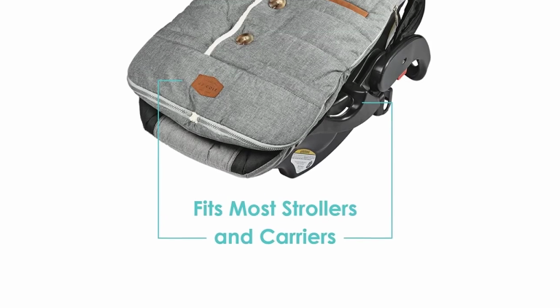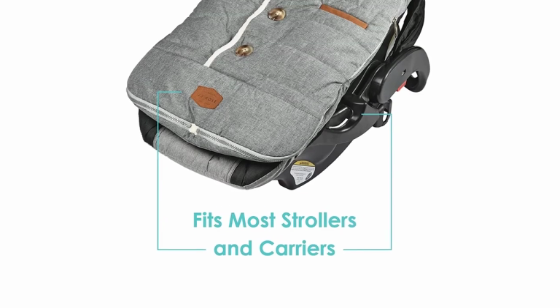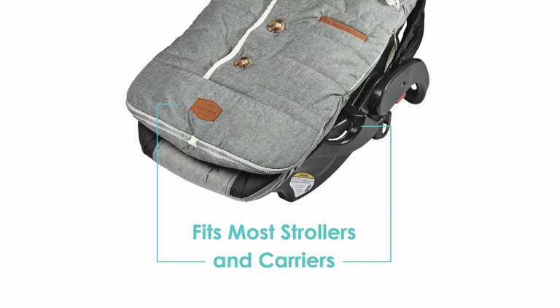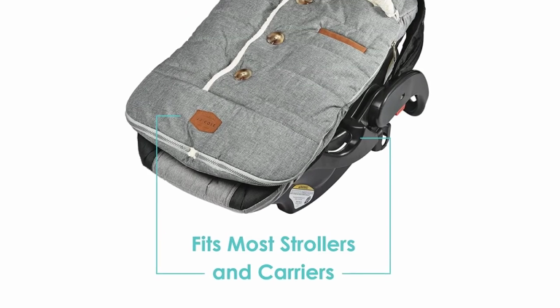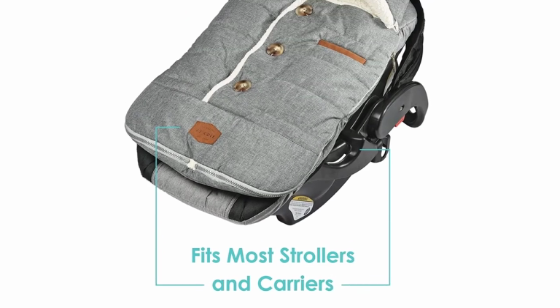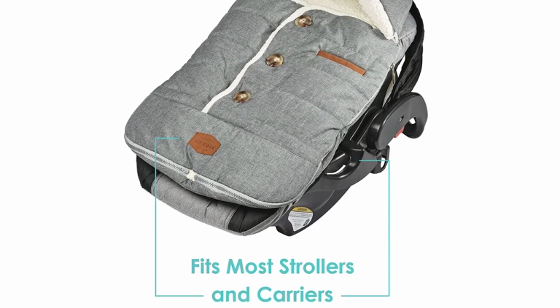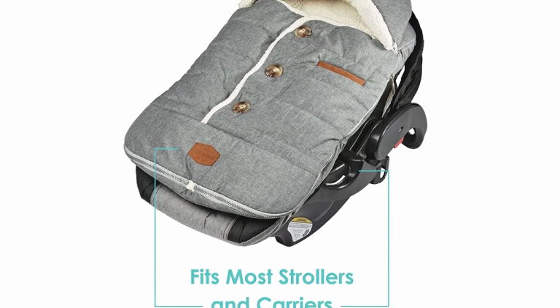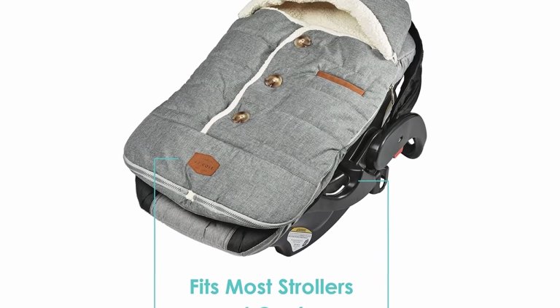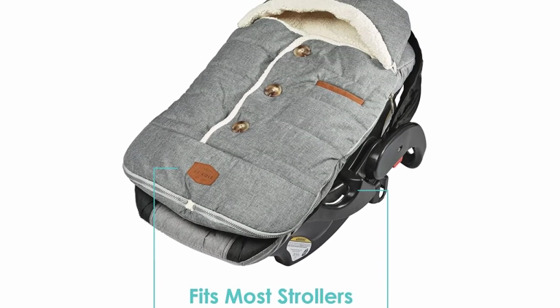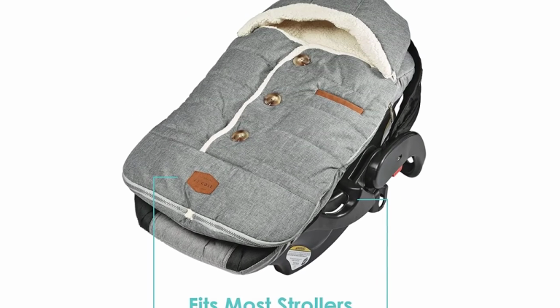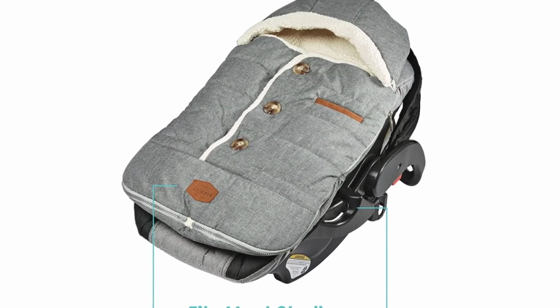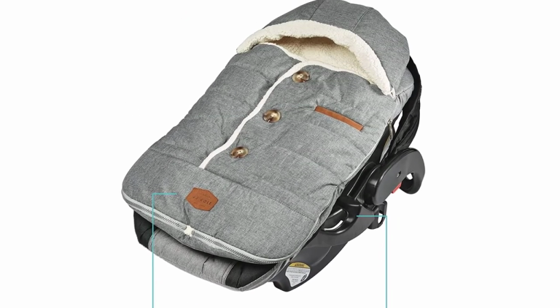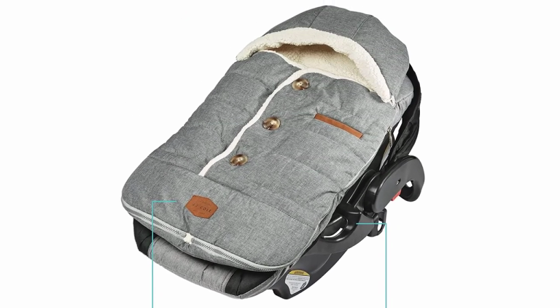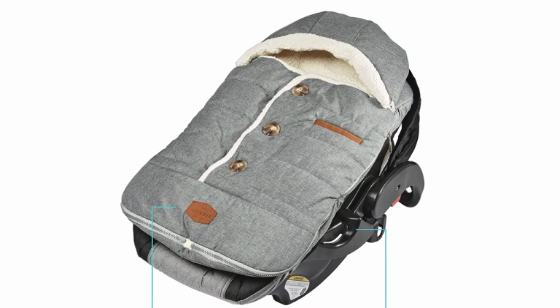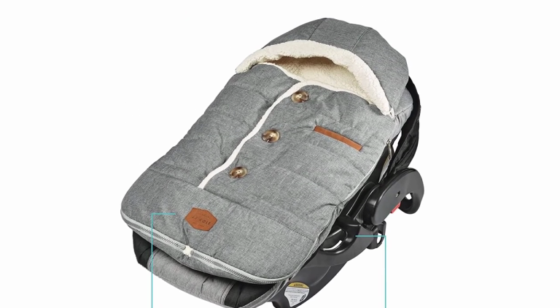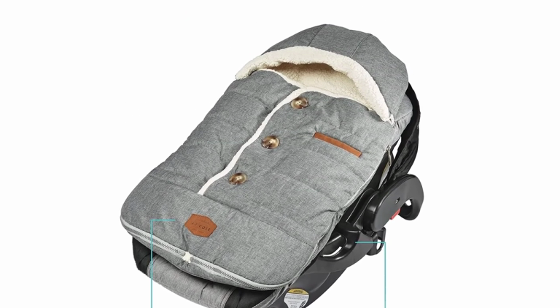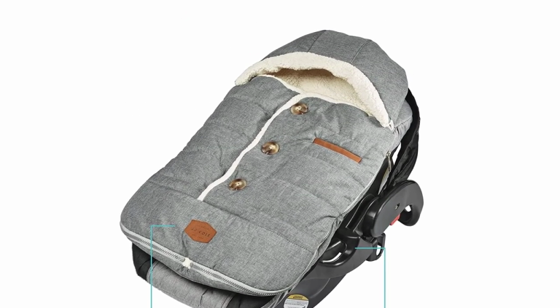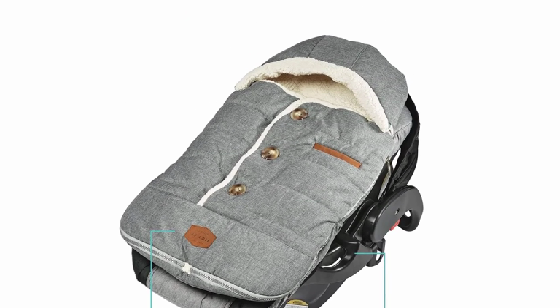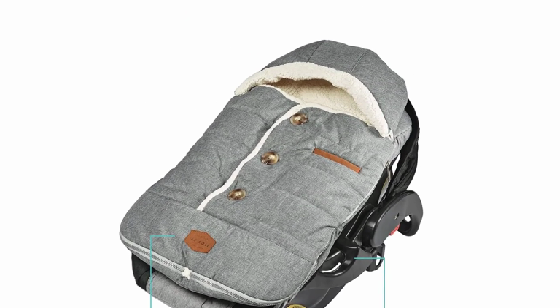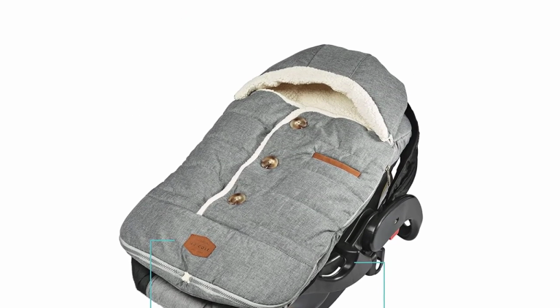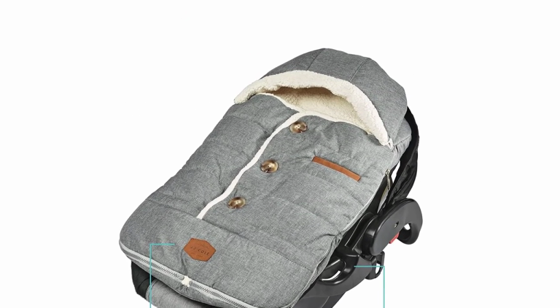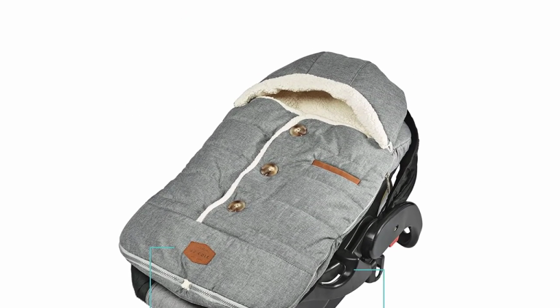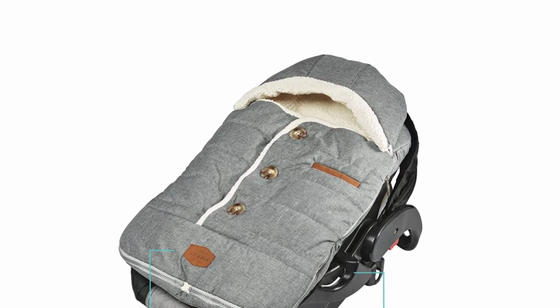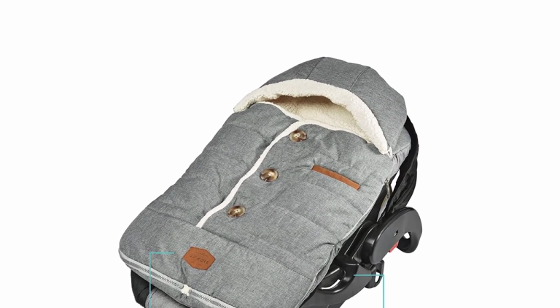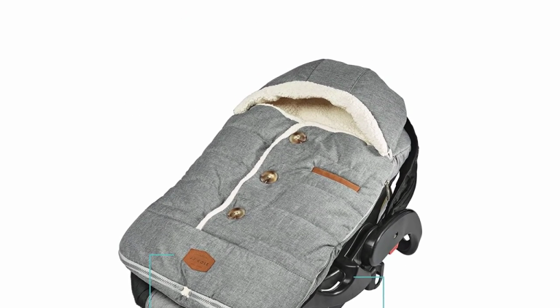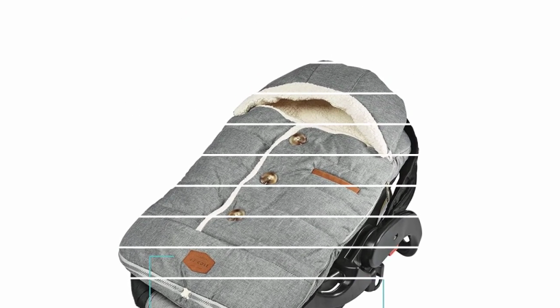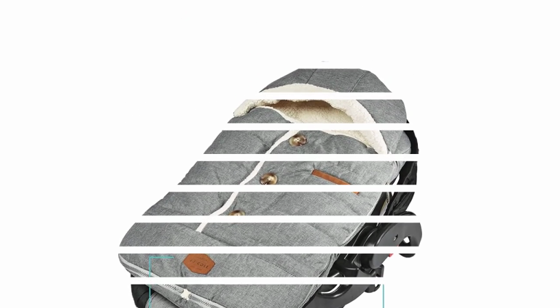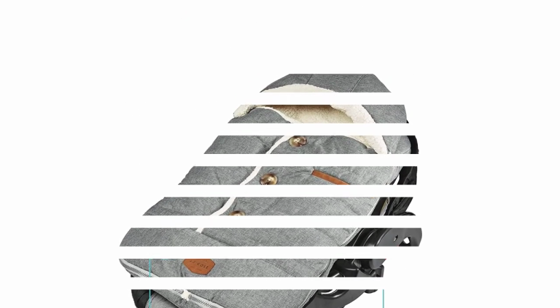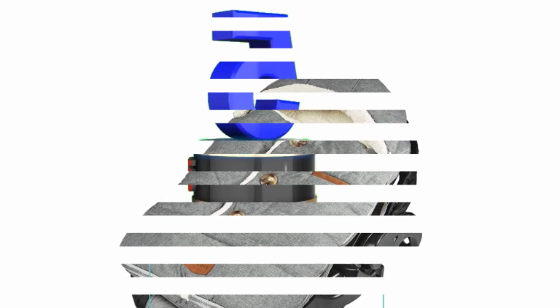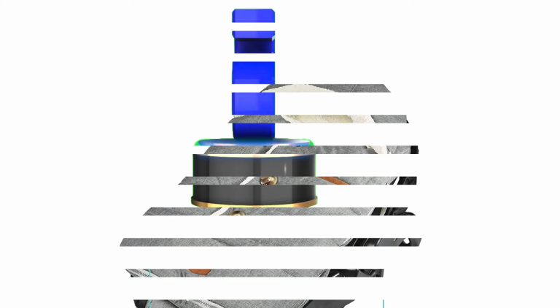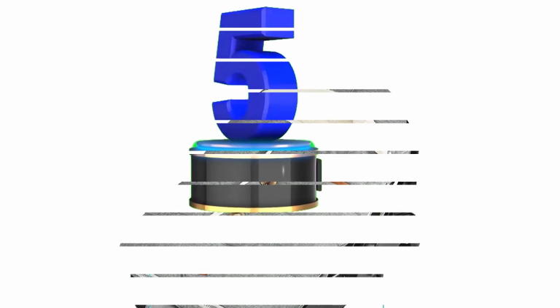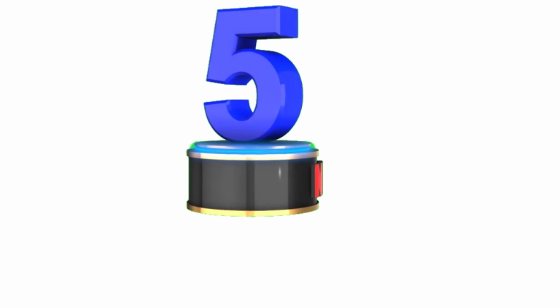Pros: Cute colors and patterns. Fits most strollers, carriers, and car seats.